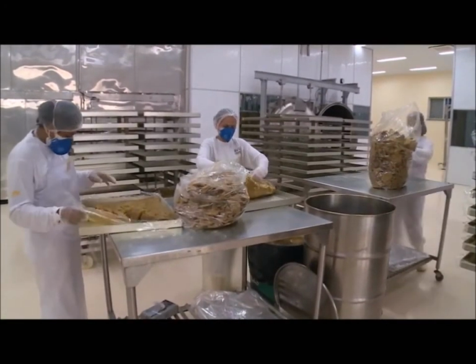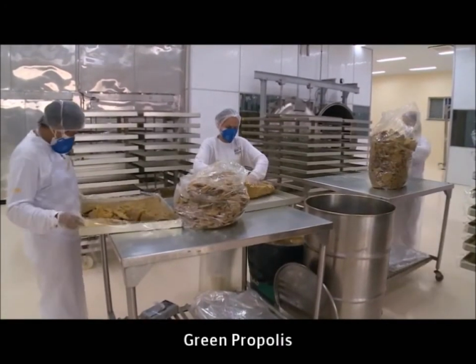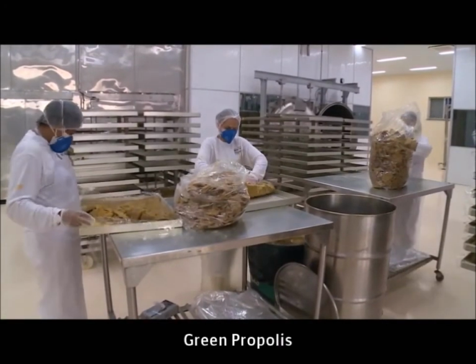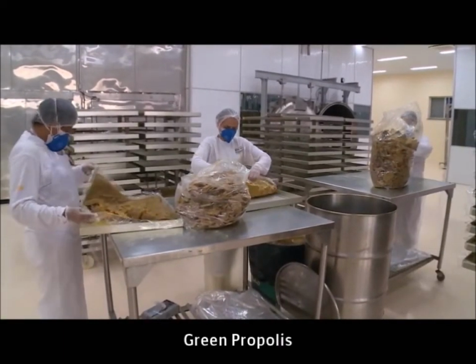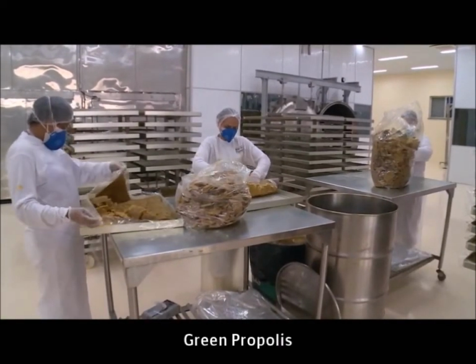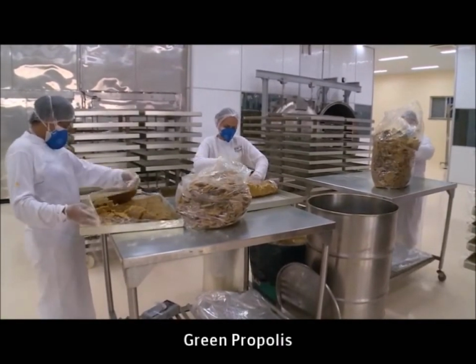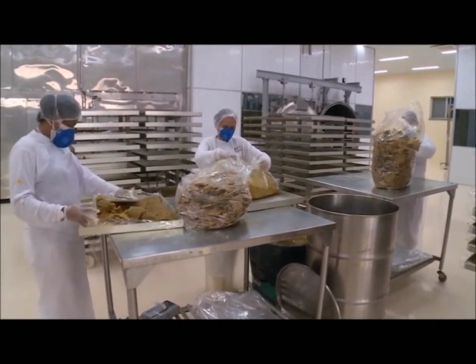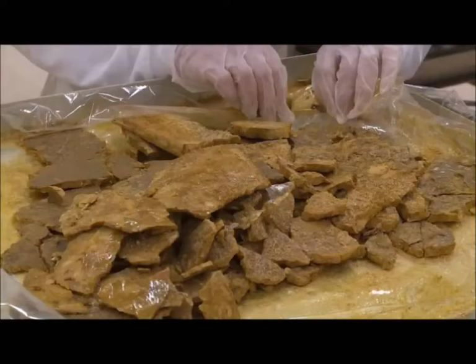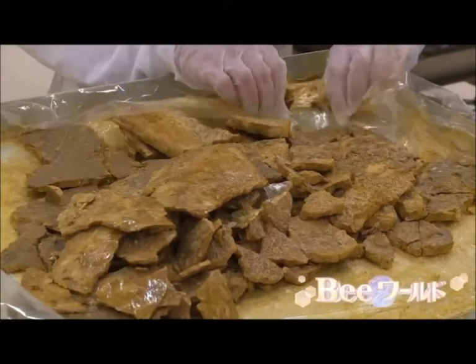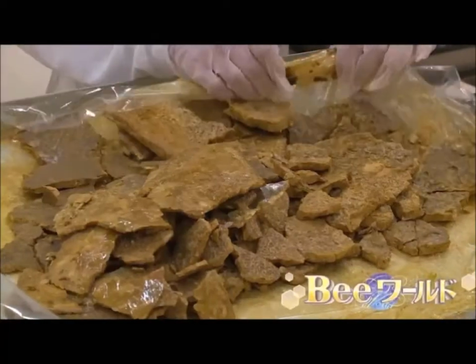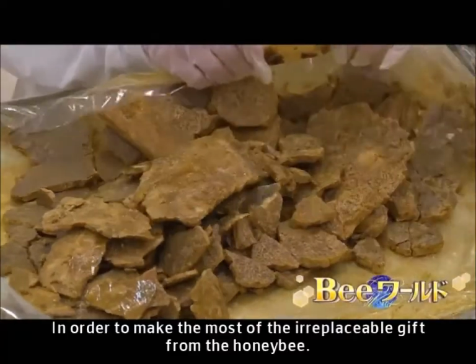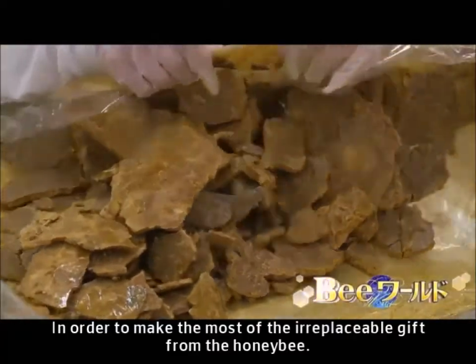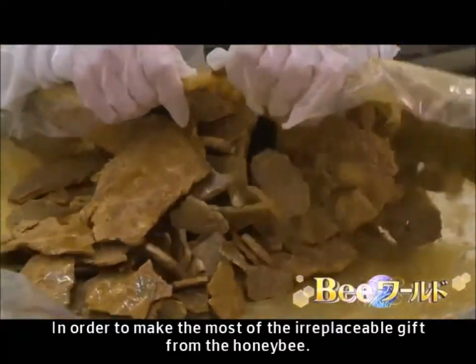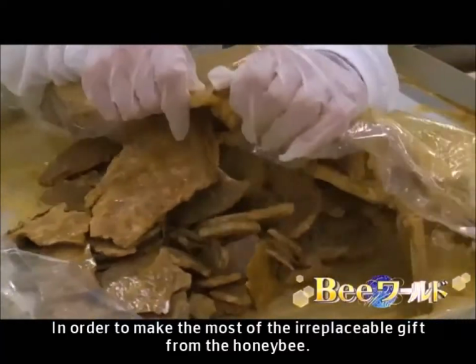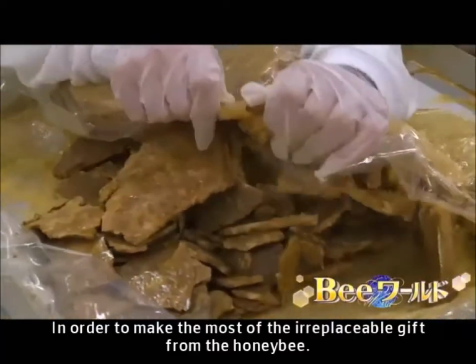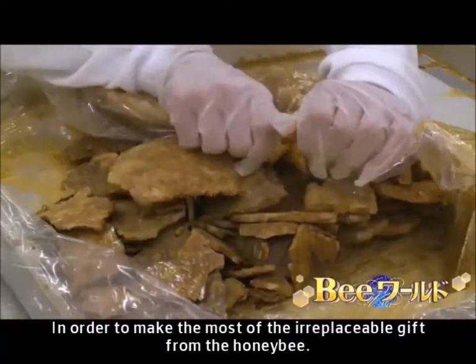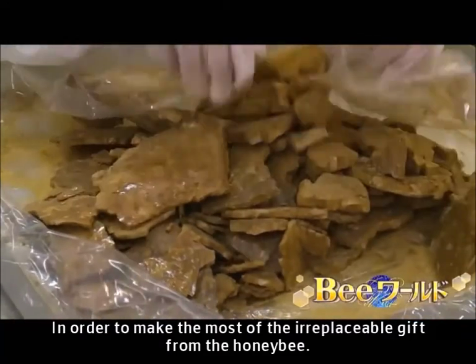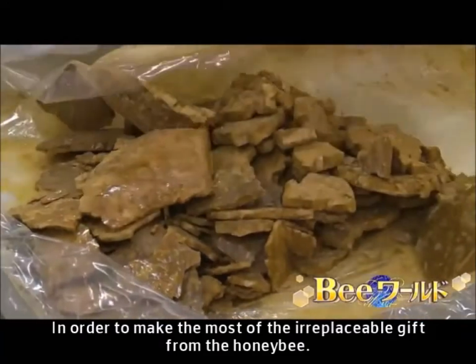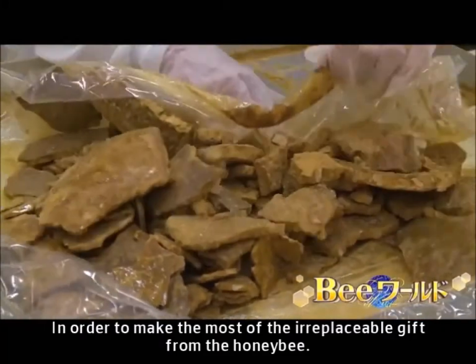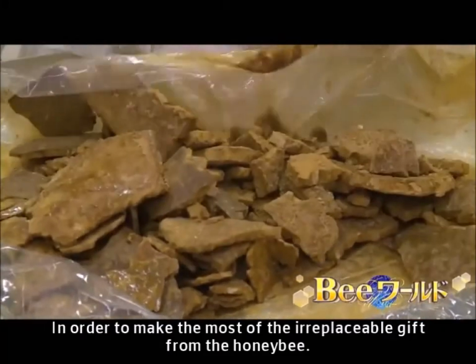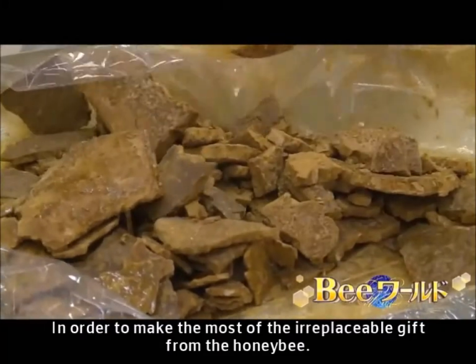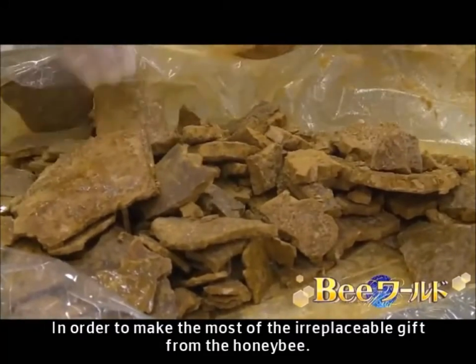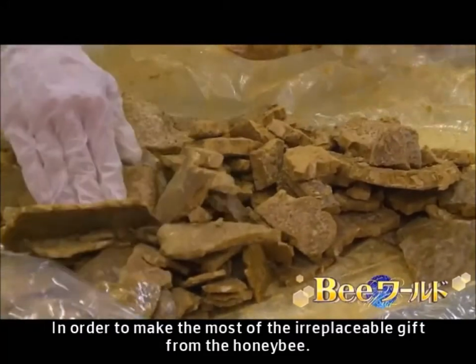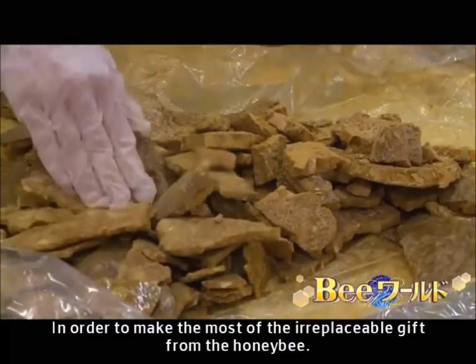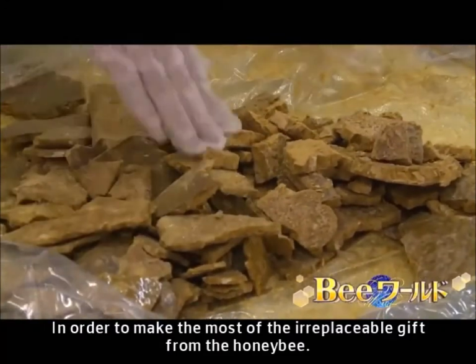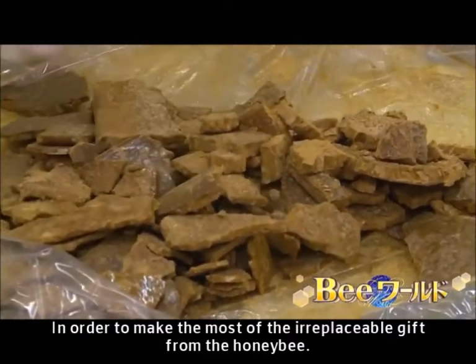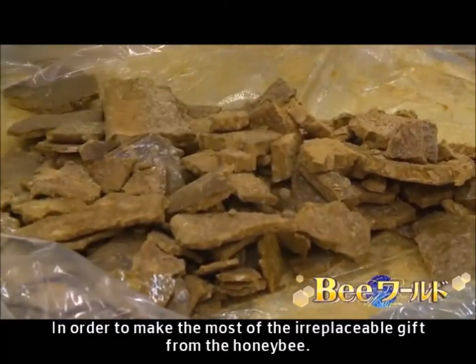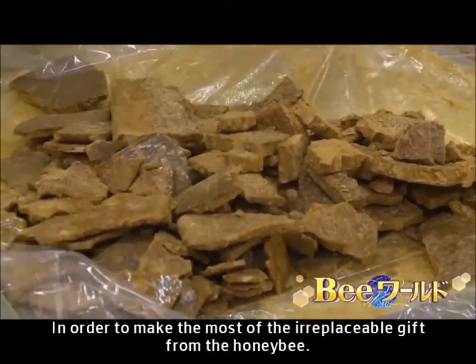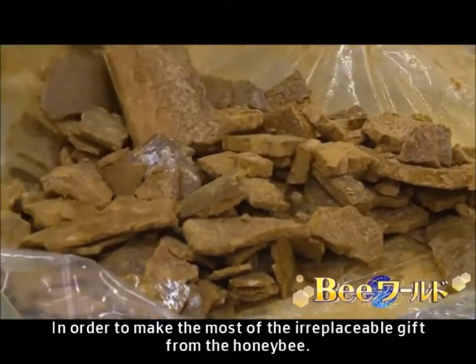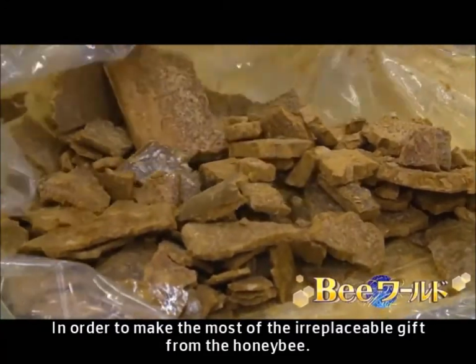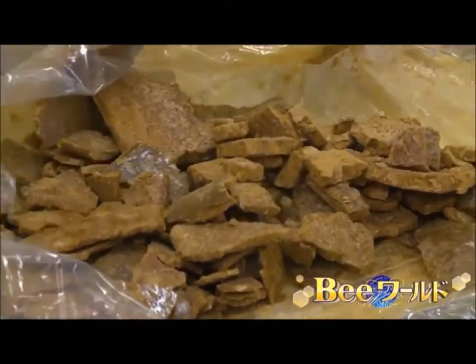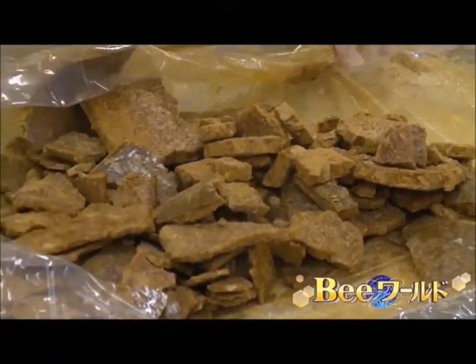Green propolis — in order to make the most of this irreplaceable gift from the honey bee.